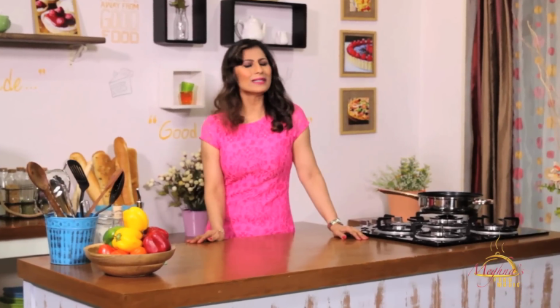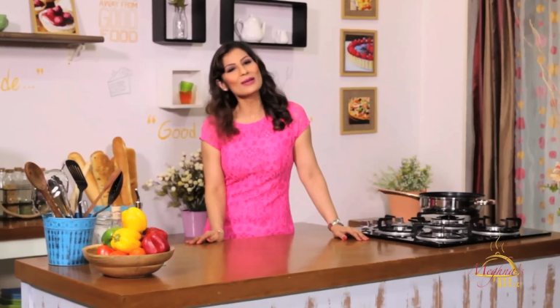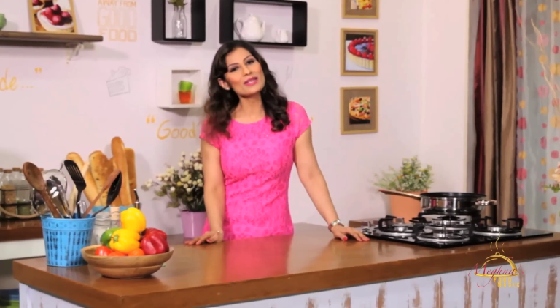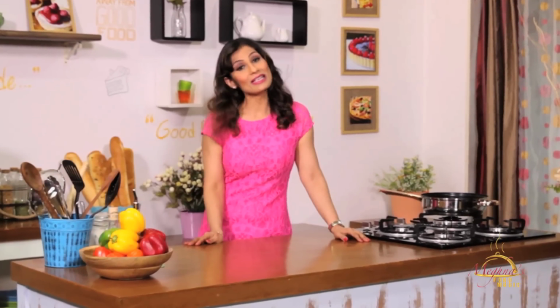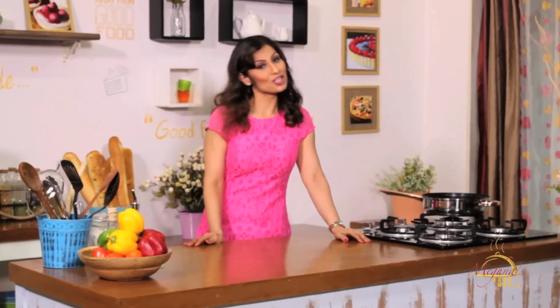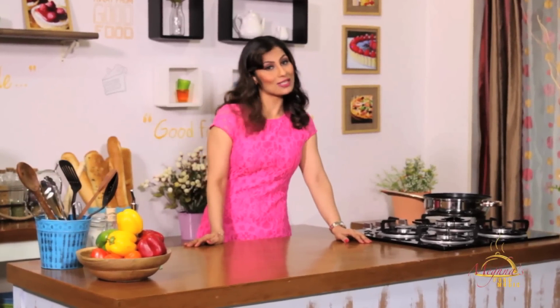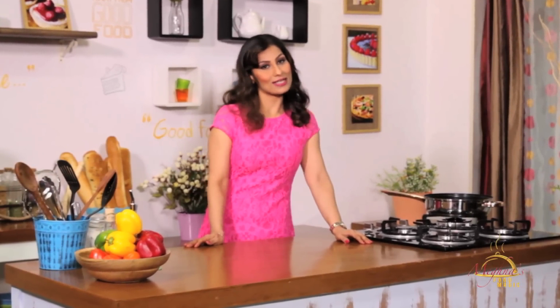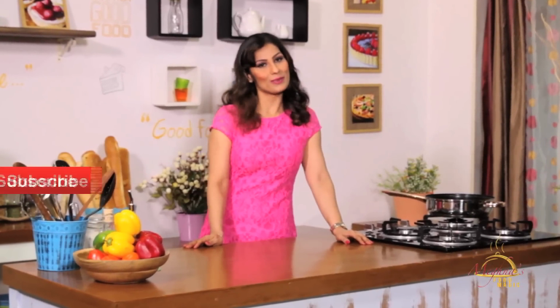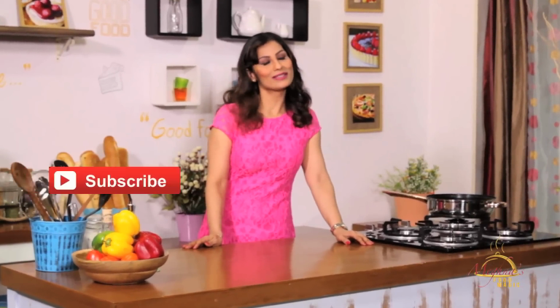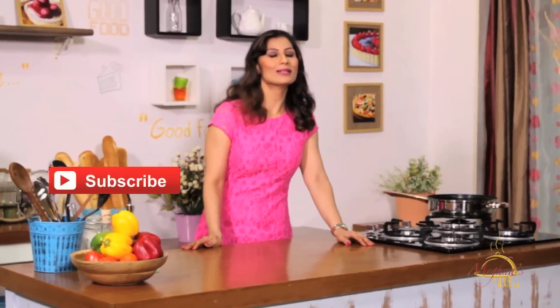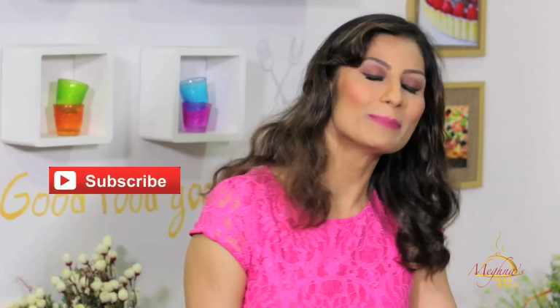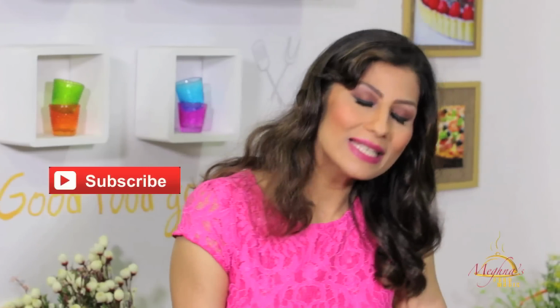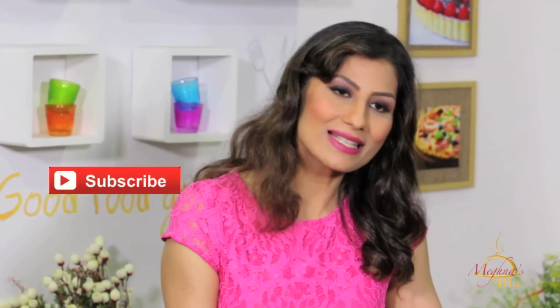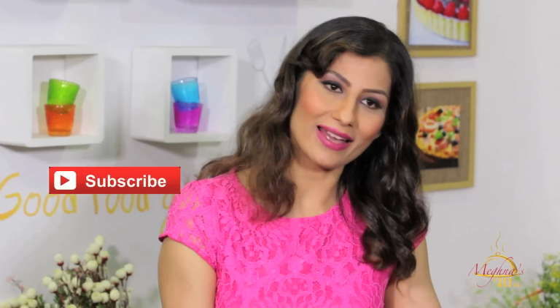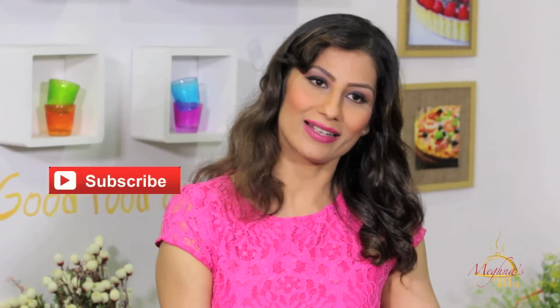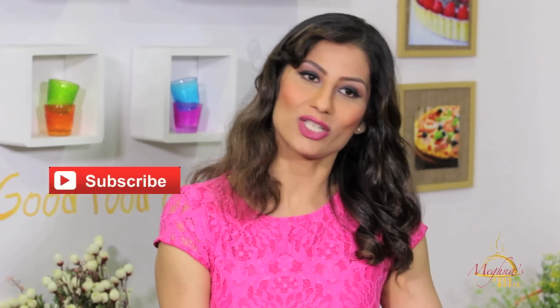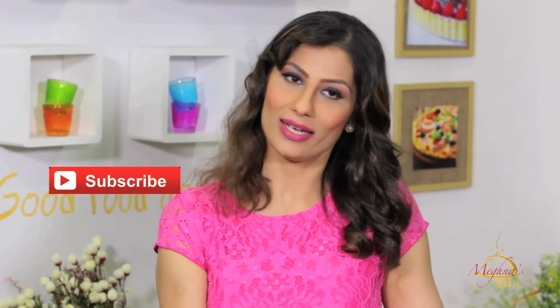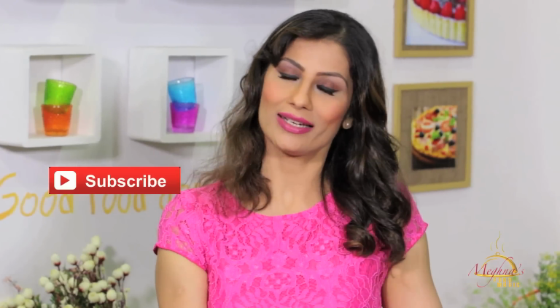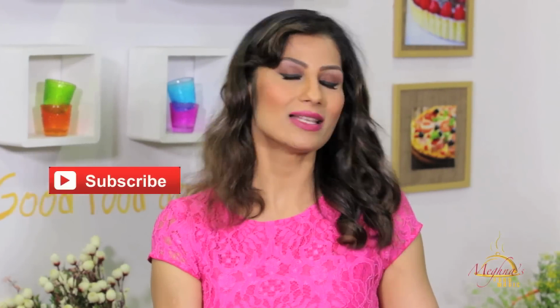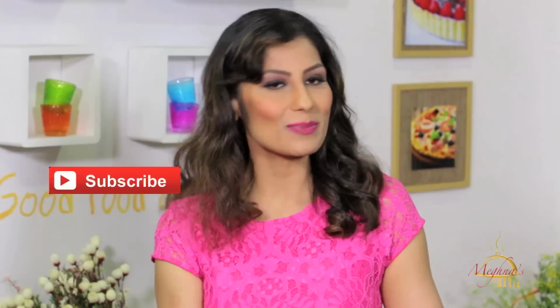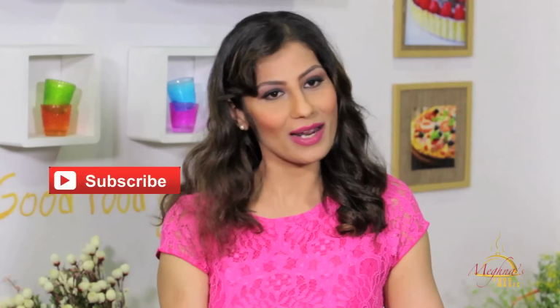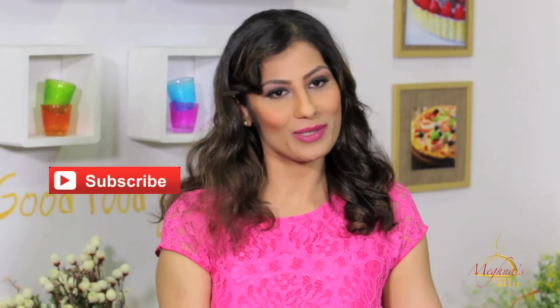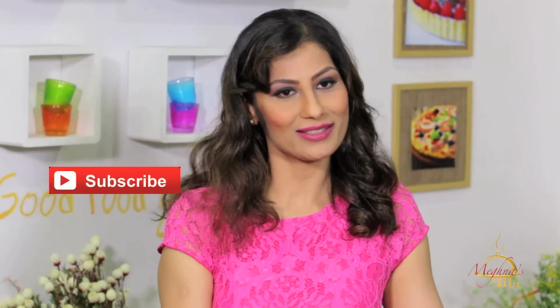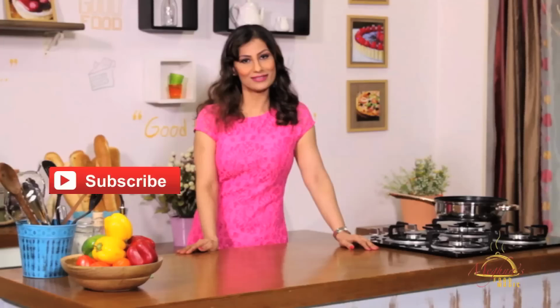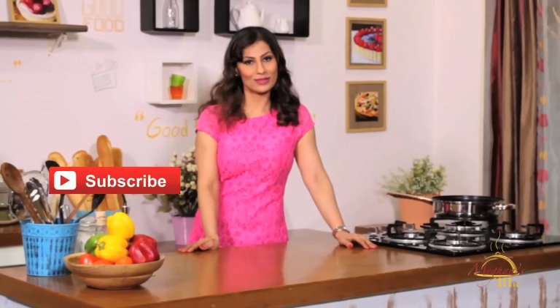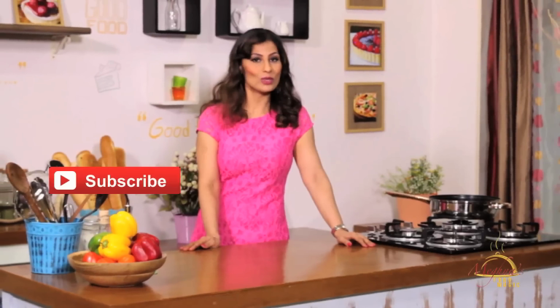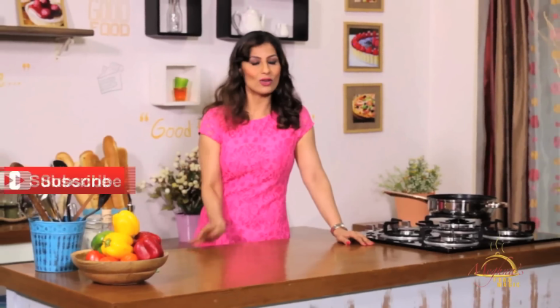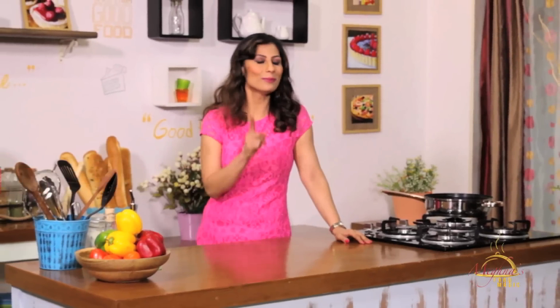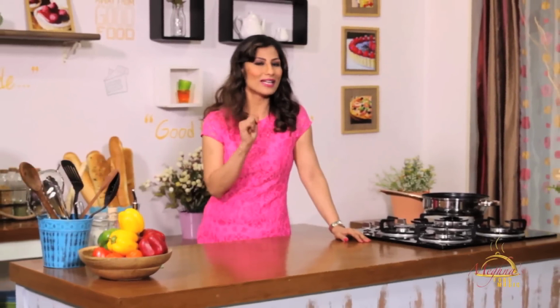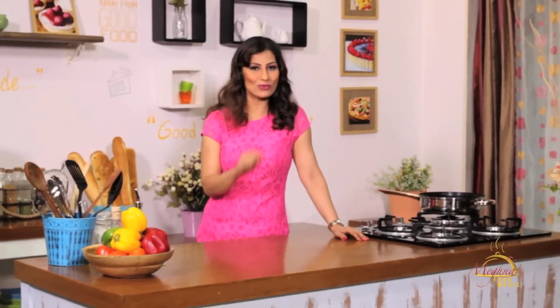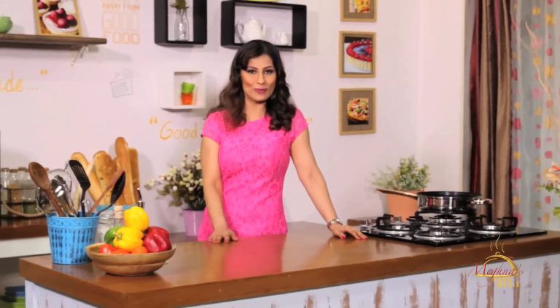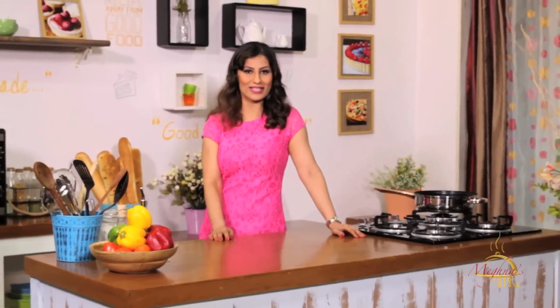Yummy, delicious recipe! If you liked it, then please like, share, and subscribe — only on Meghna's Food Magic.